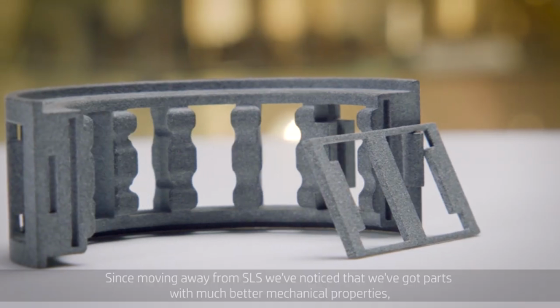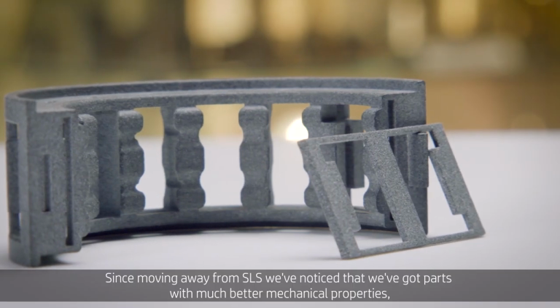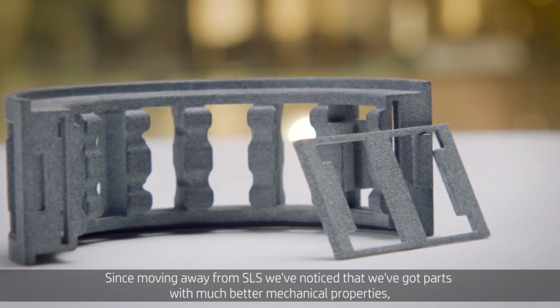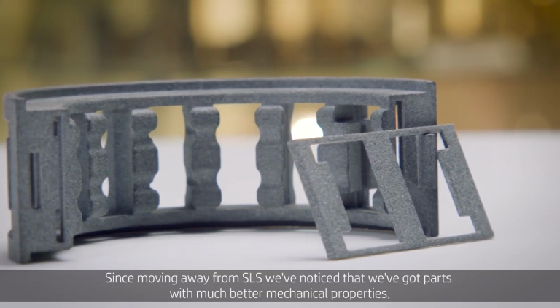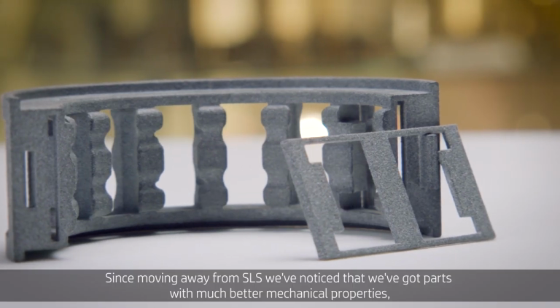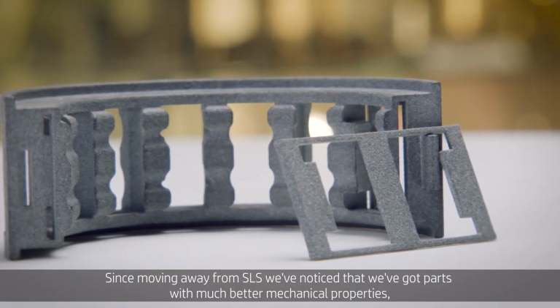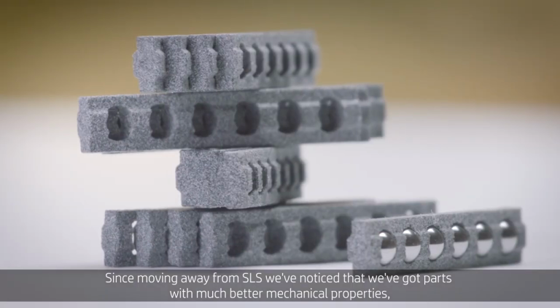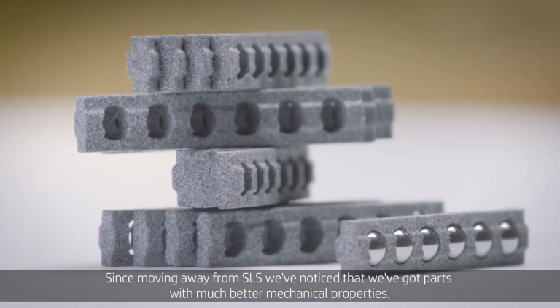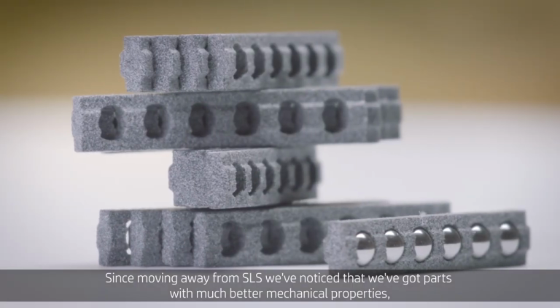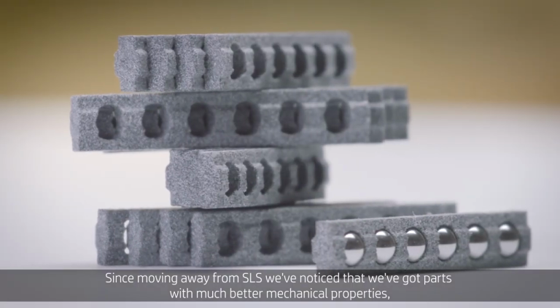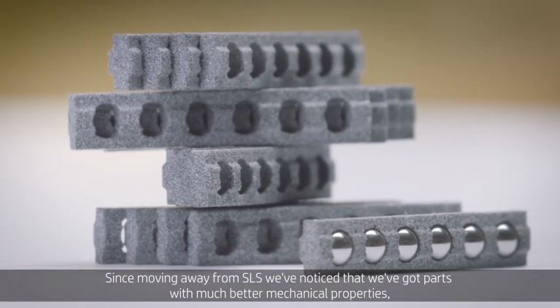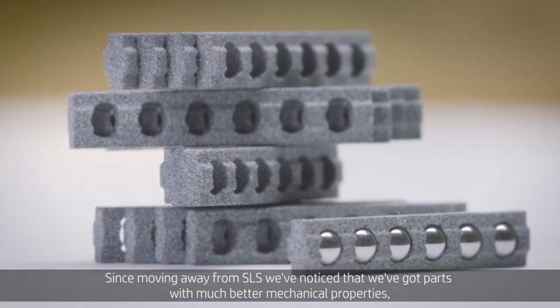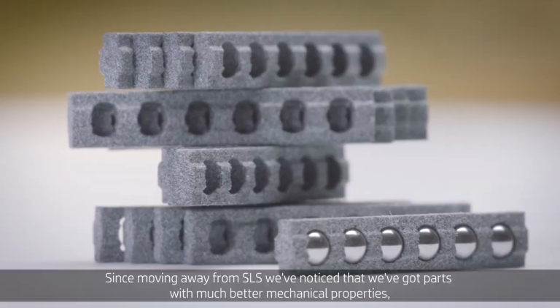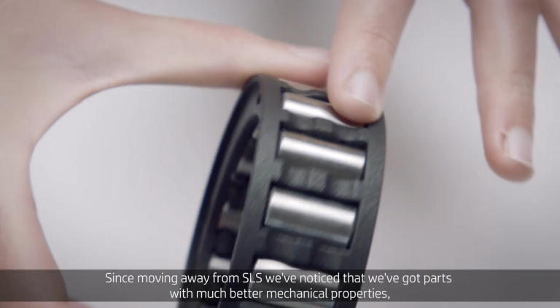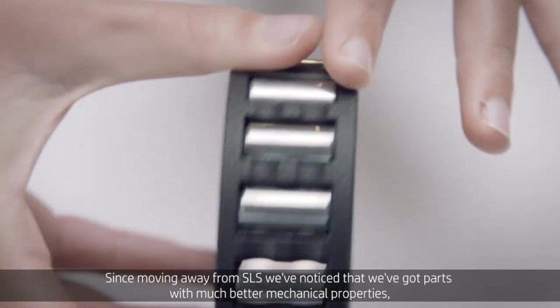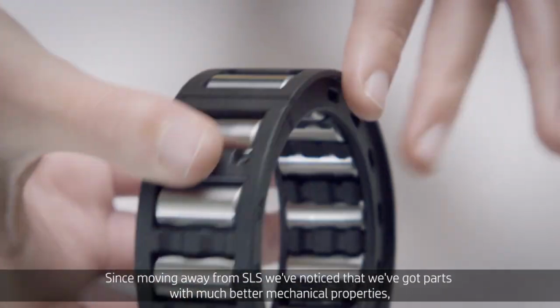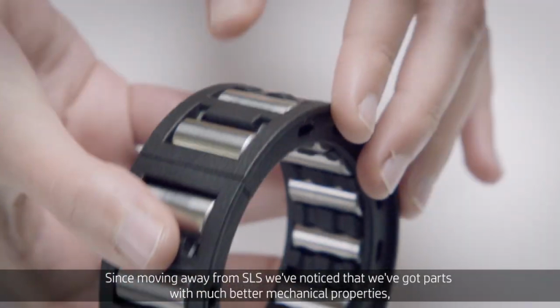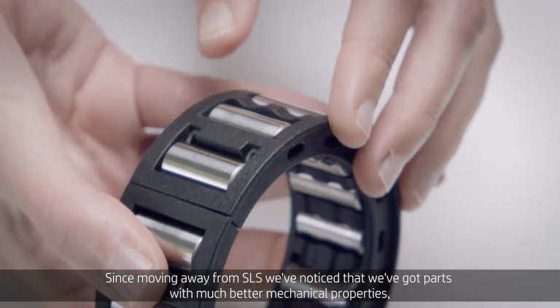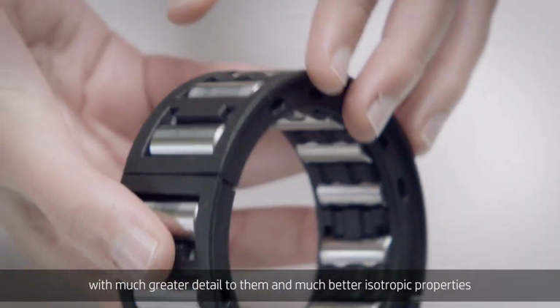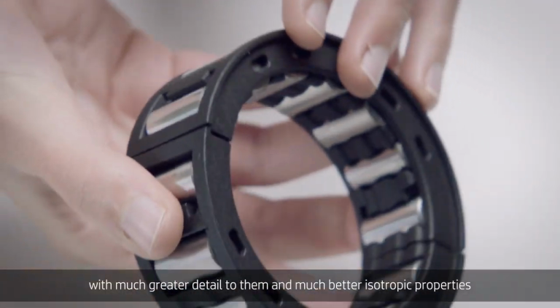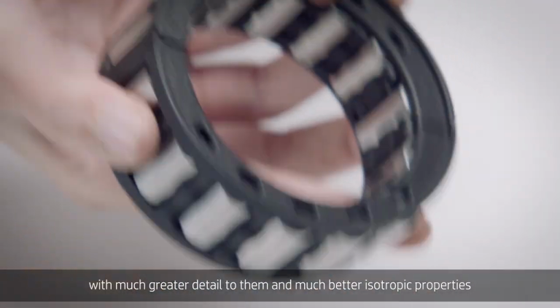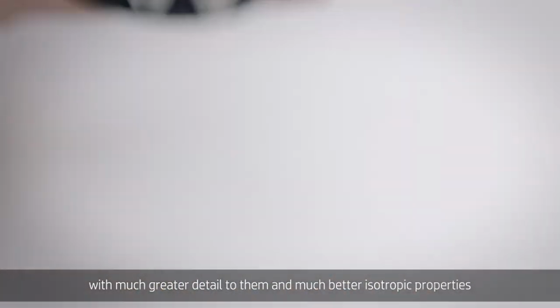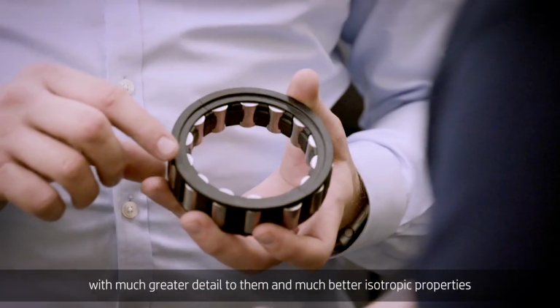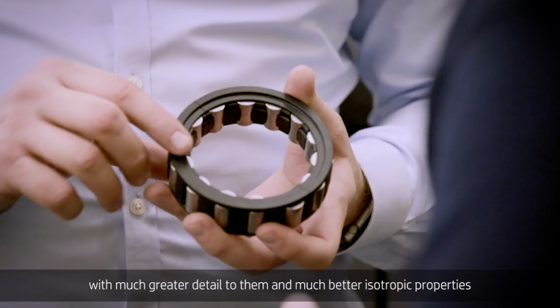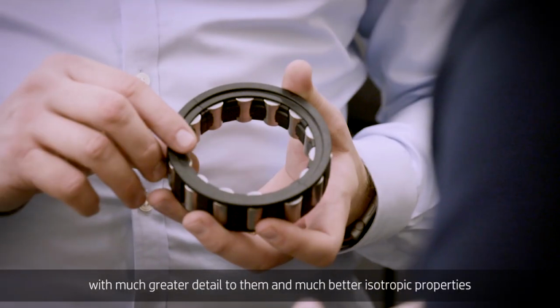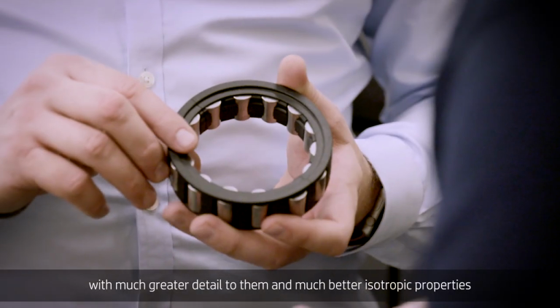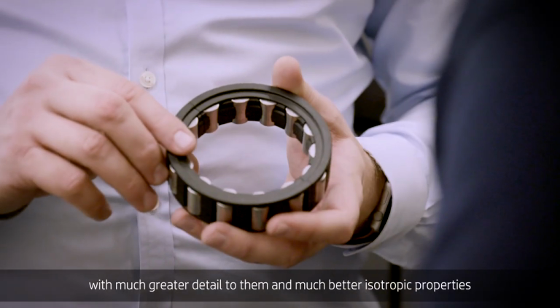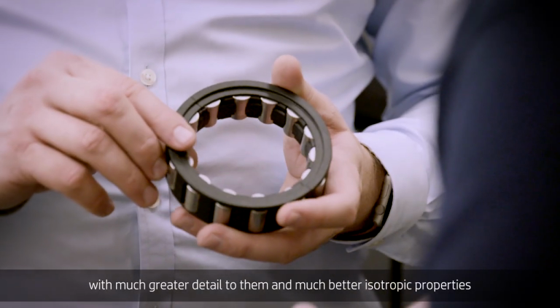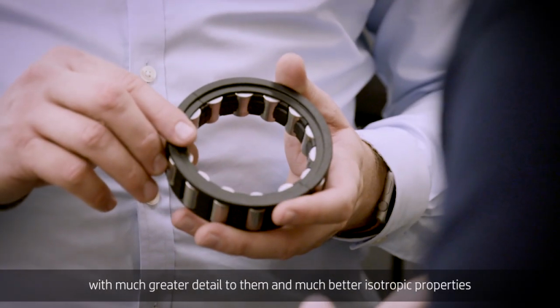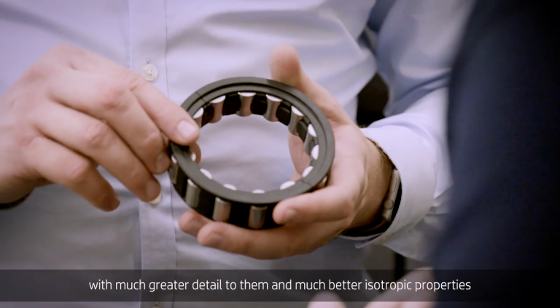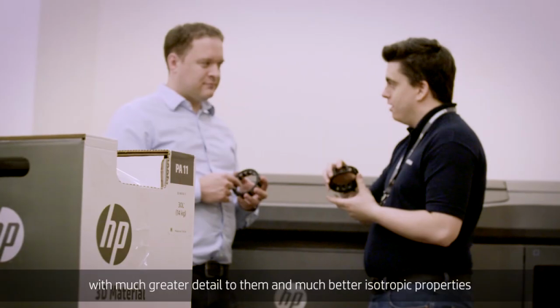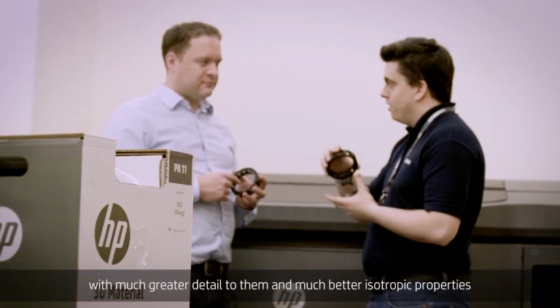Since moving away from SLS, we've noticed we get parts with much better mechanical properties. They have much greater detail and much better isotropic properties.